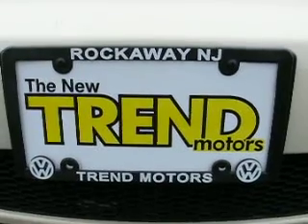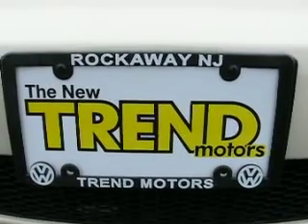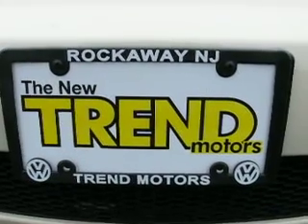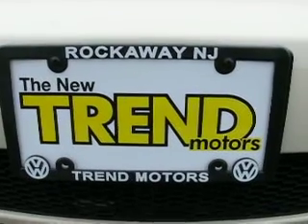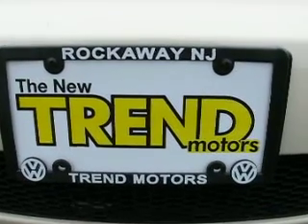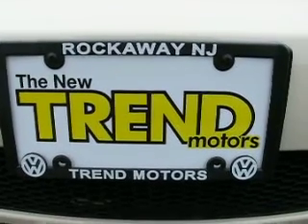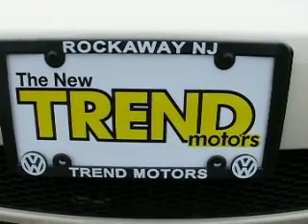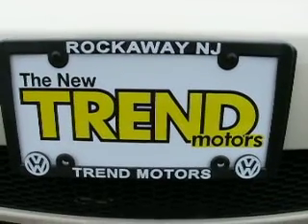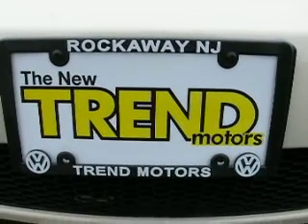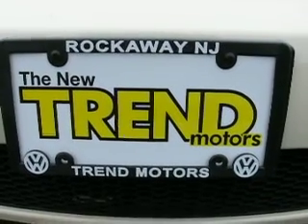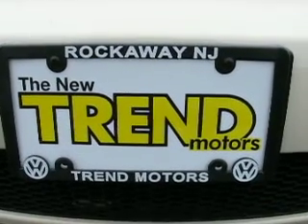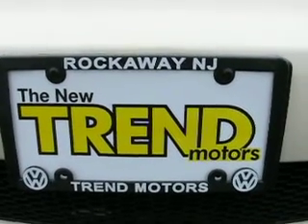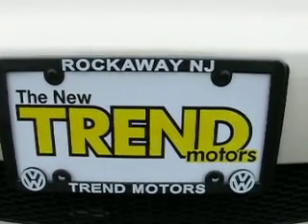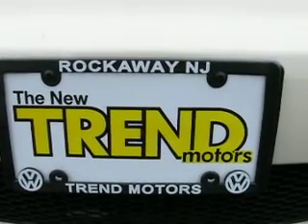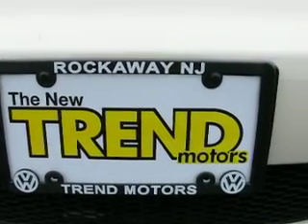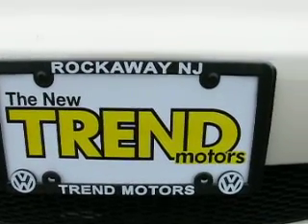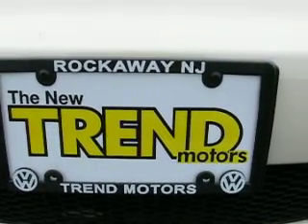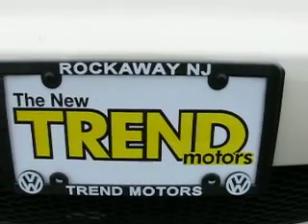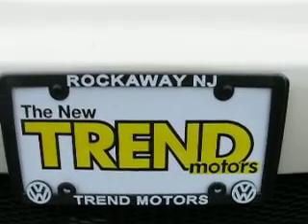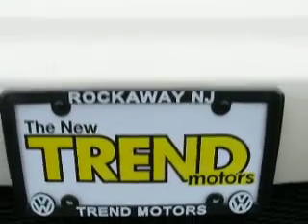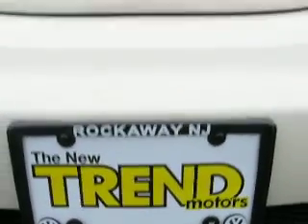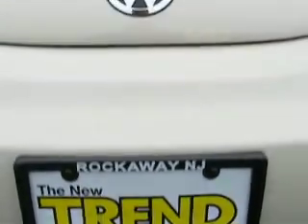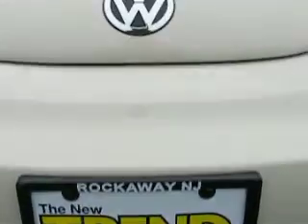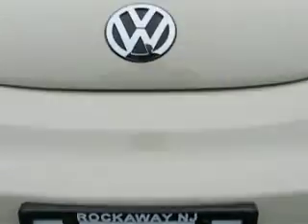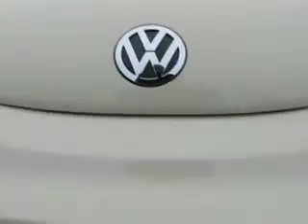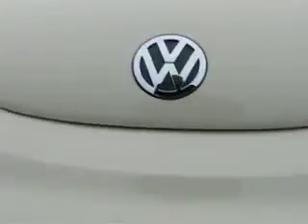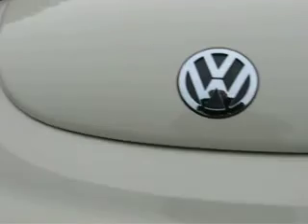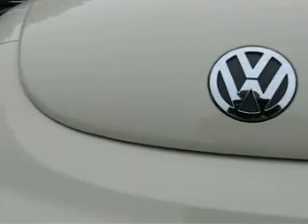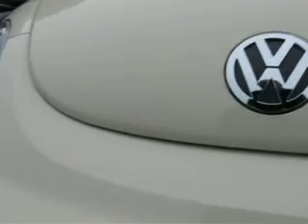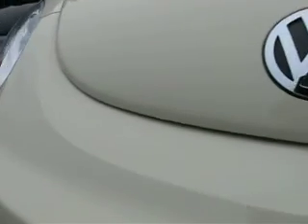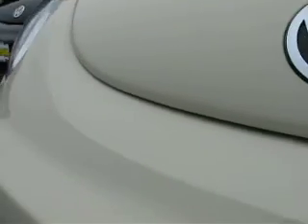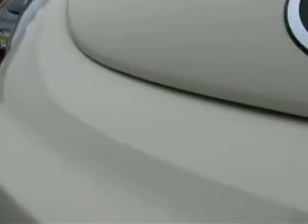Trend Motors Pre-Owned Center. Lloyd, here's that Cabrio — Beetle Cabrio.